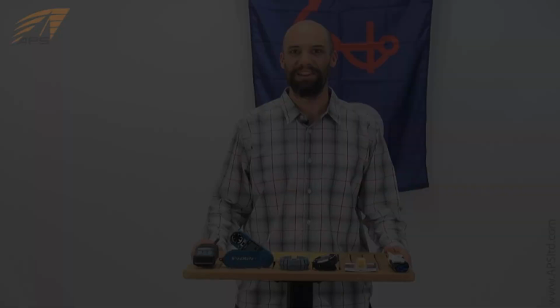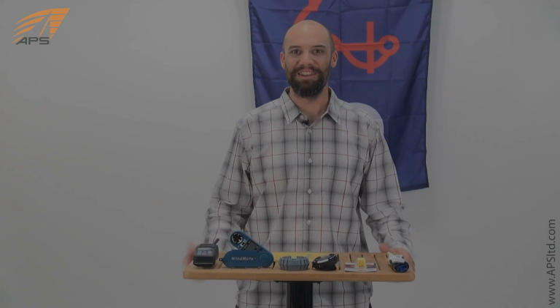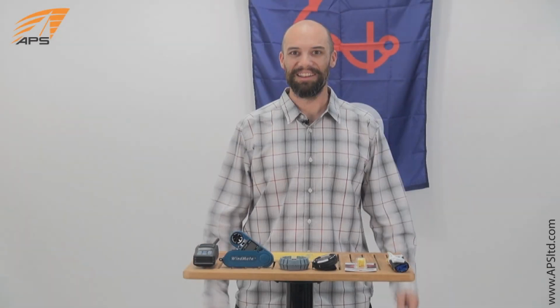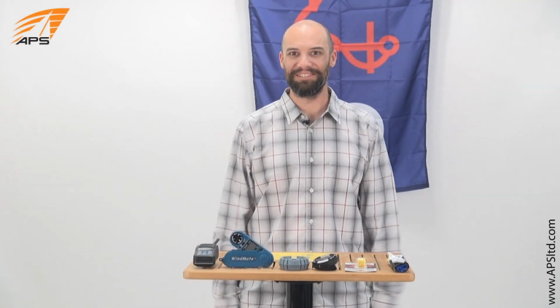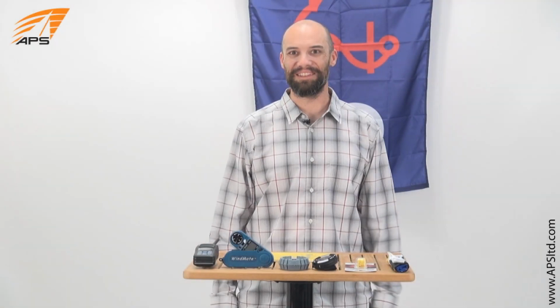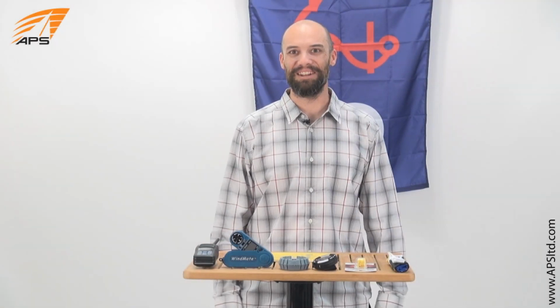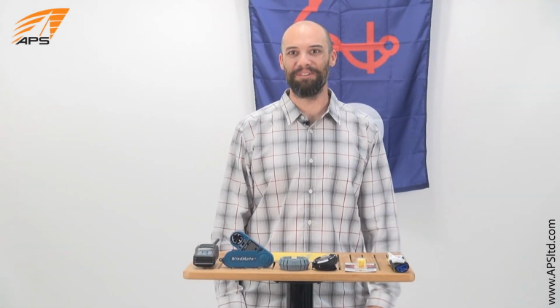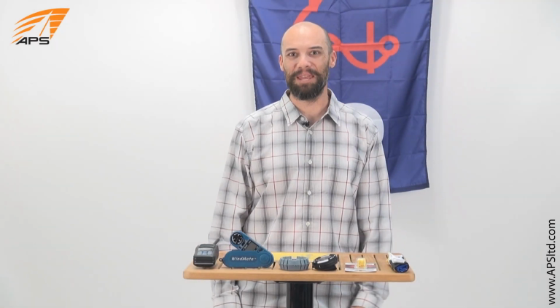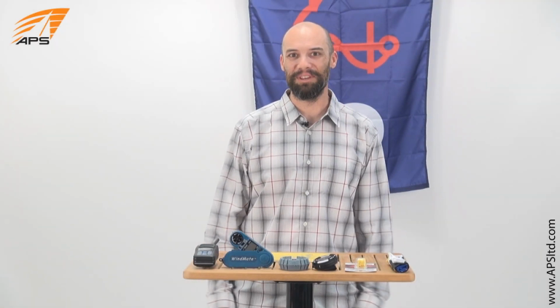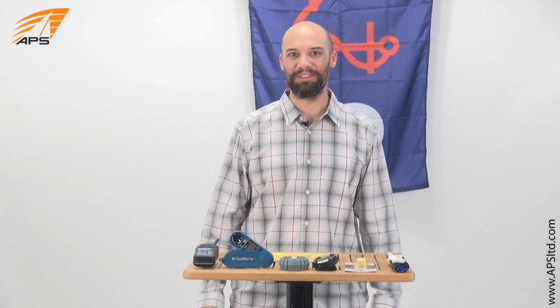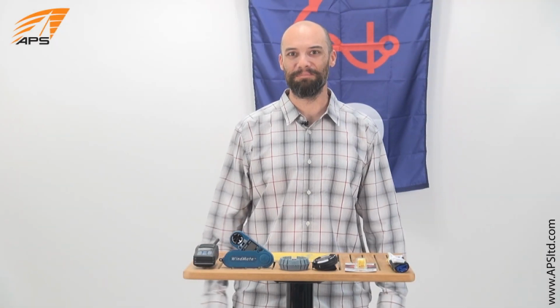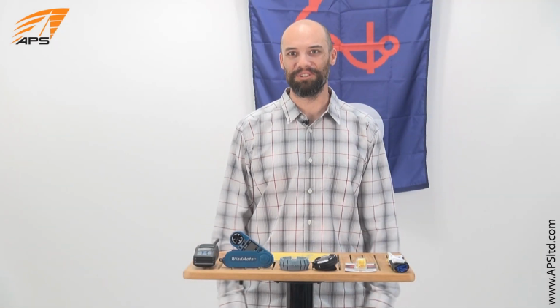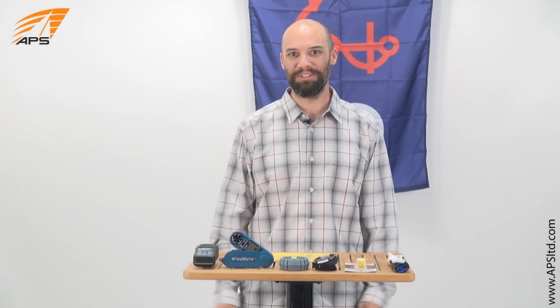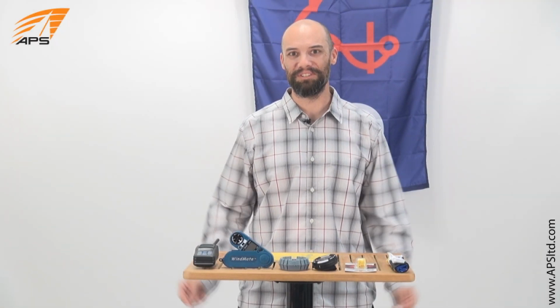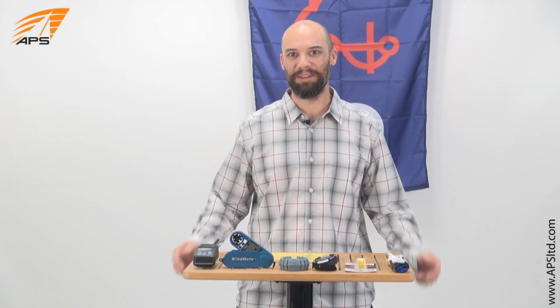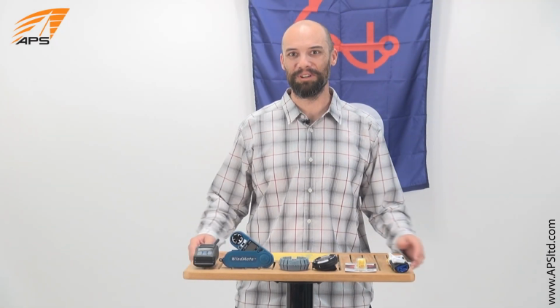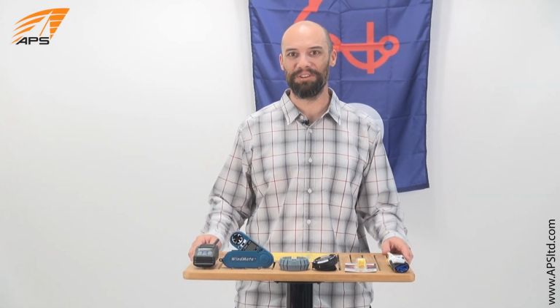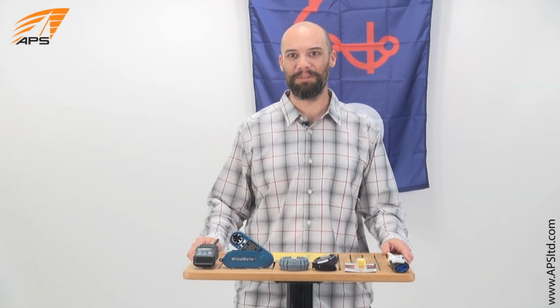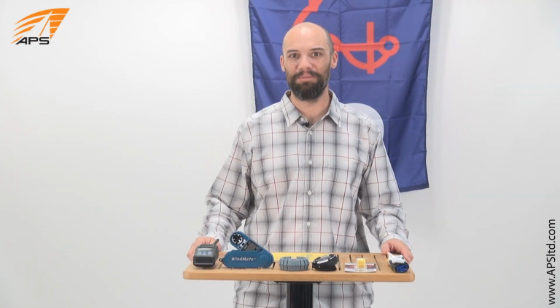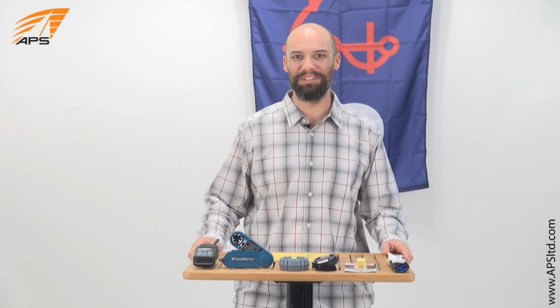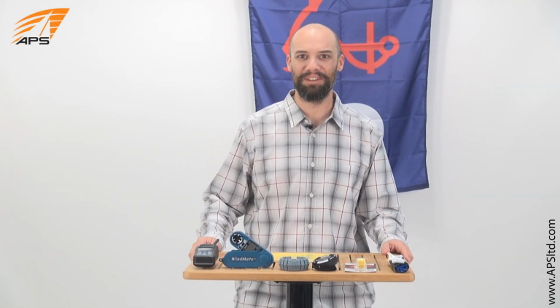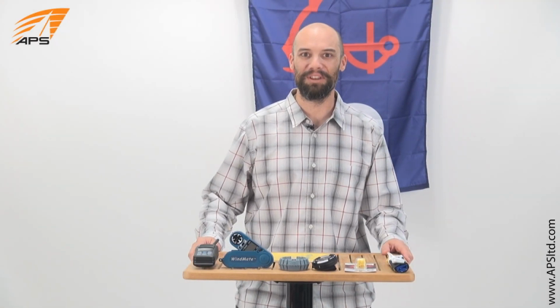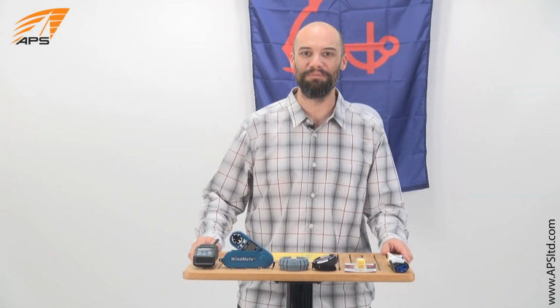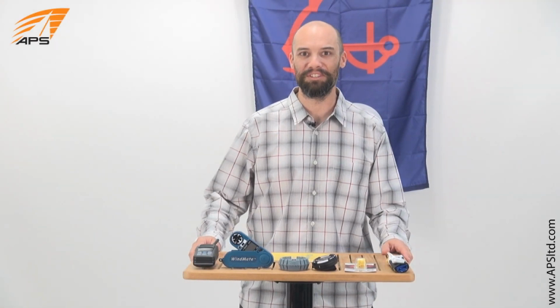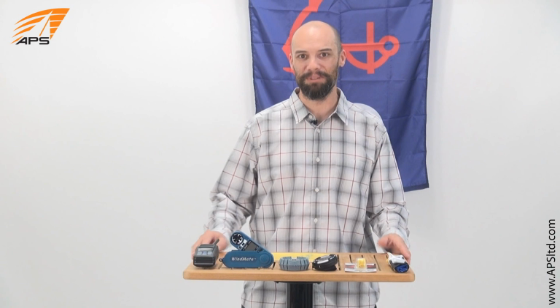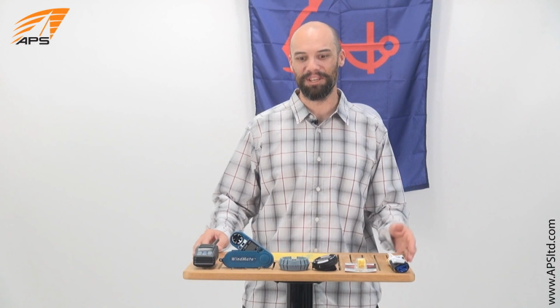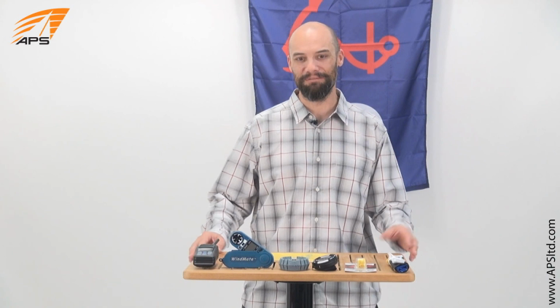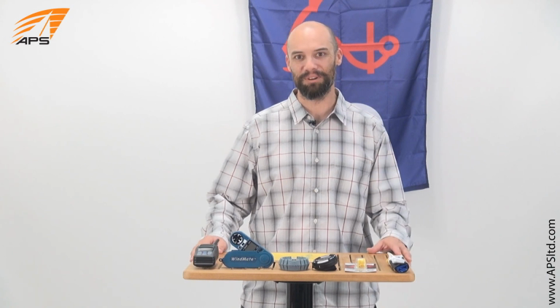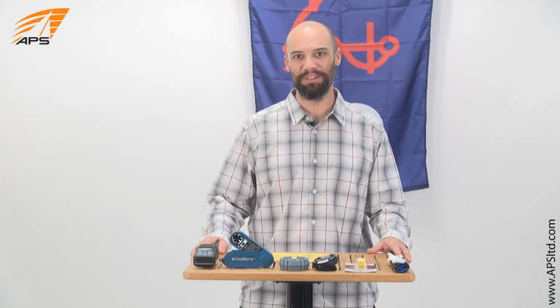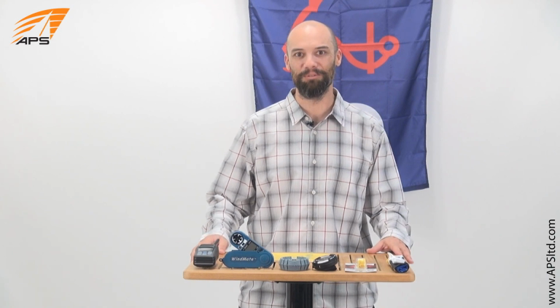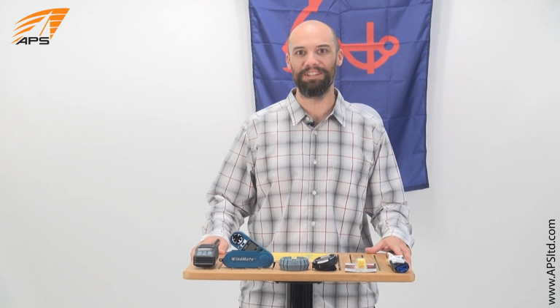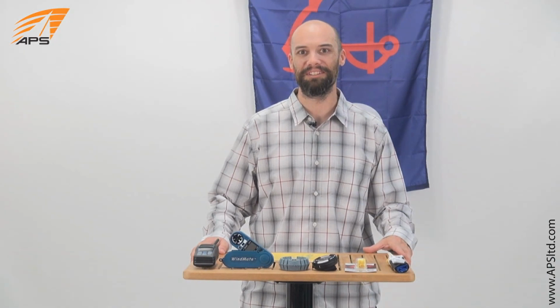Hey guys, this is Andy from APS Customer Service and today we're going to talk about putting together a race committee kit for club racing.